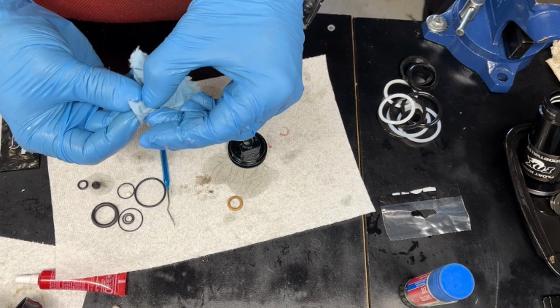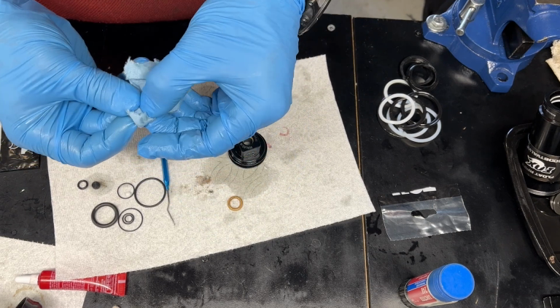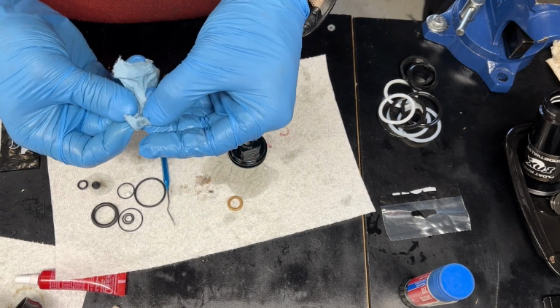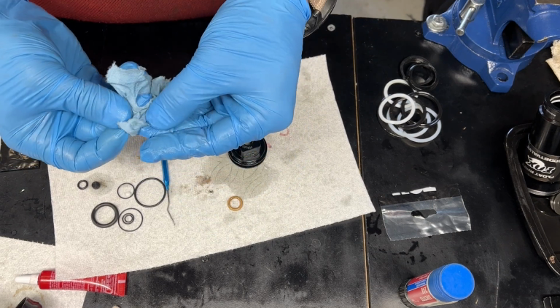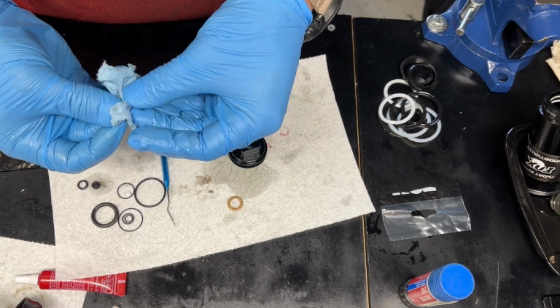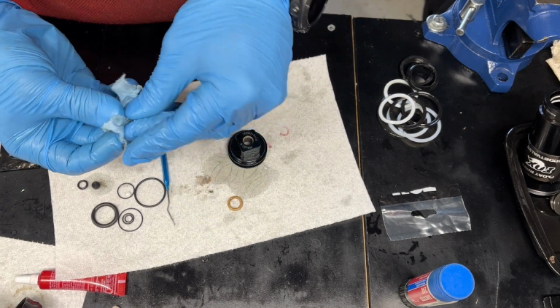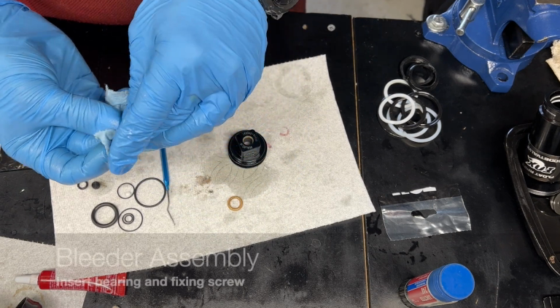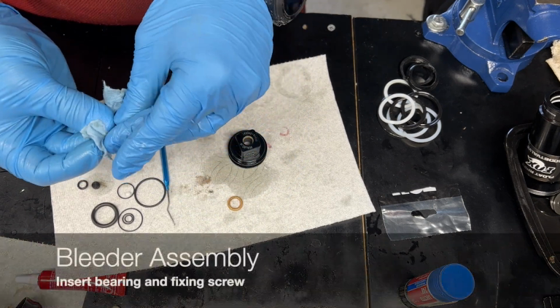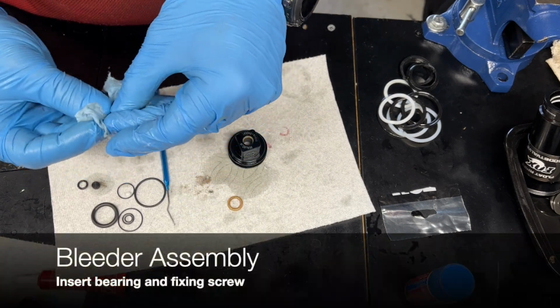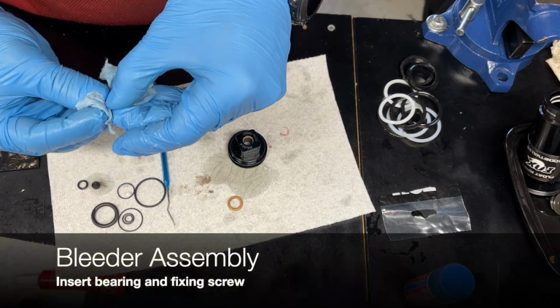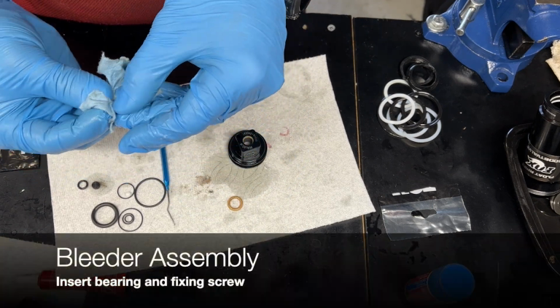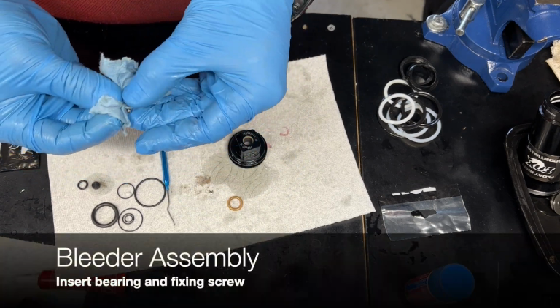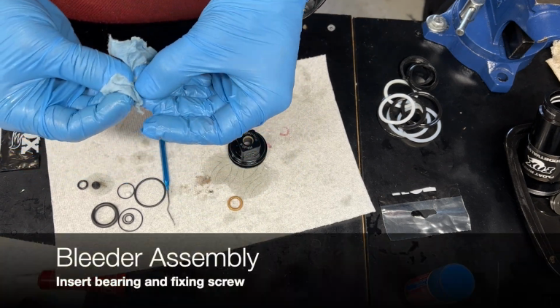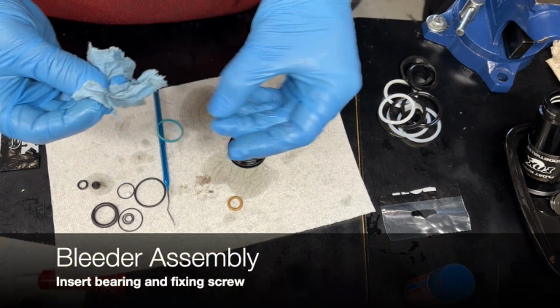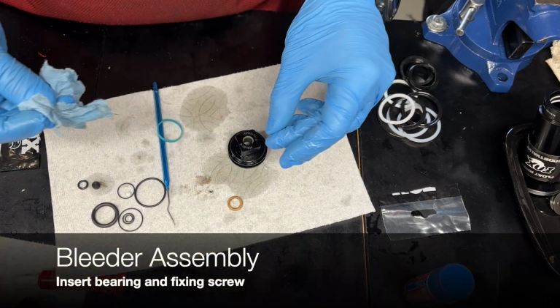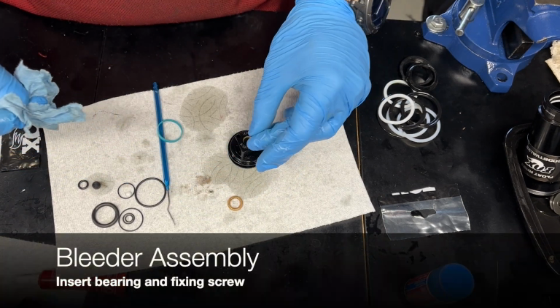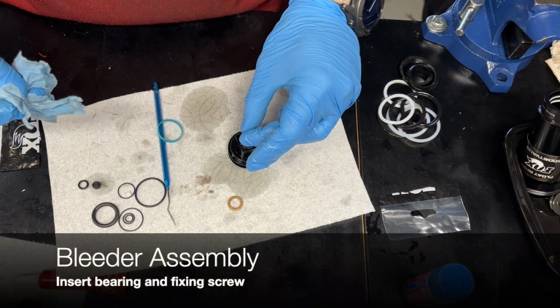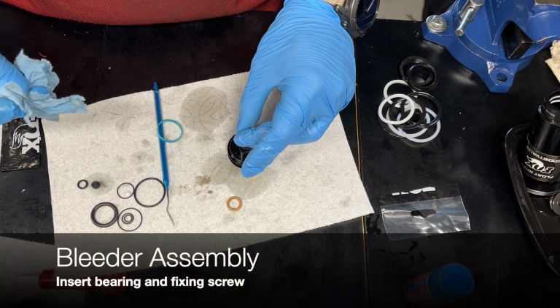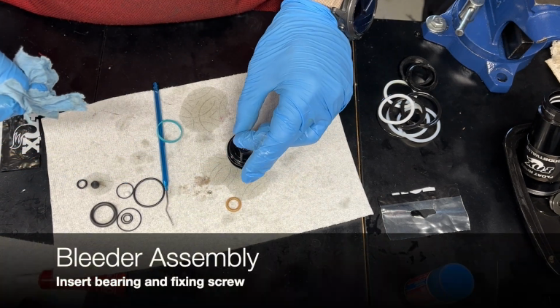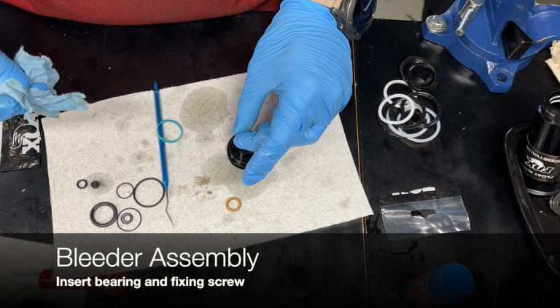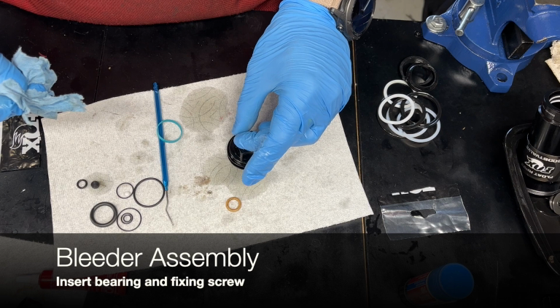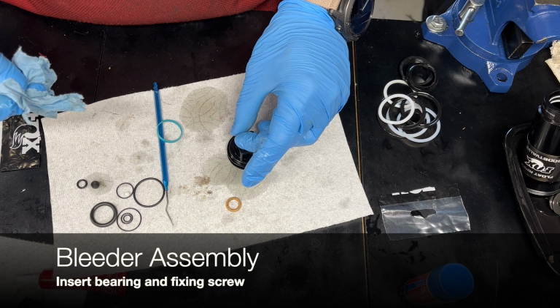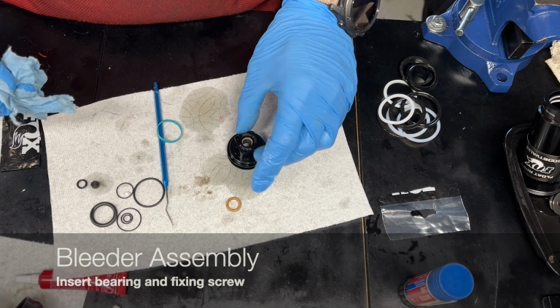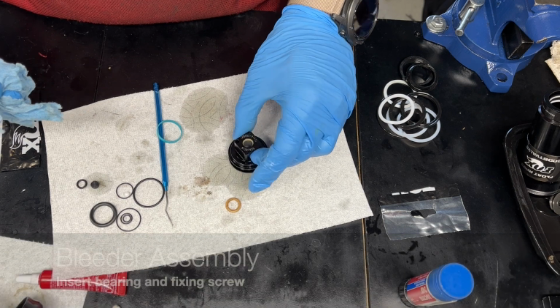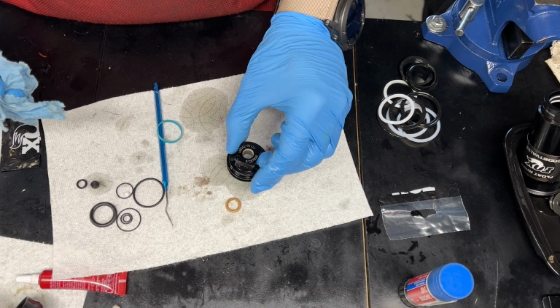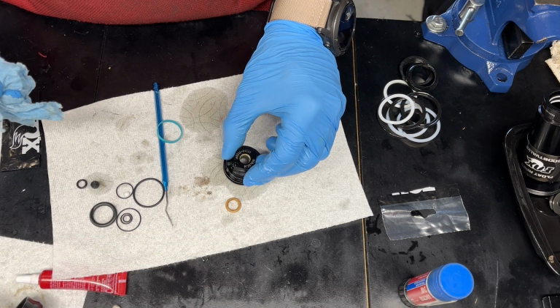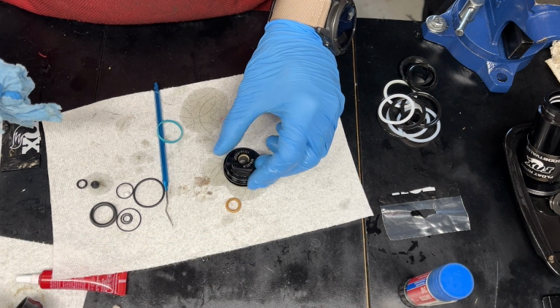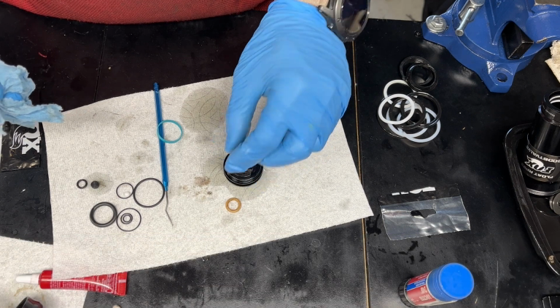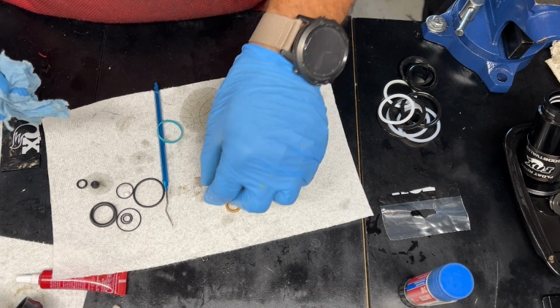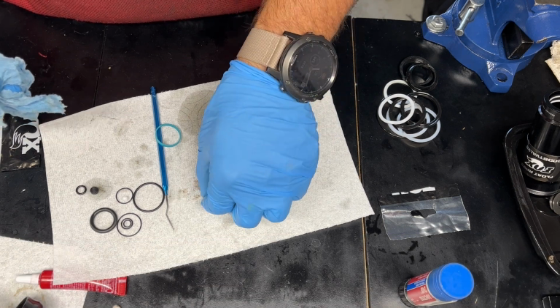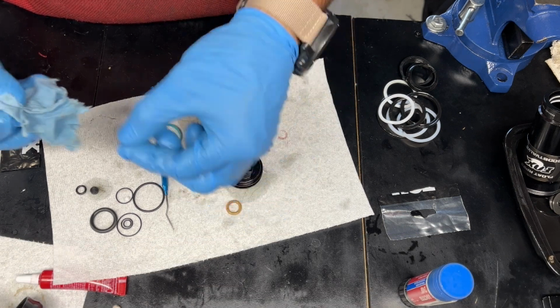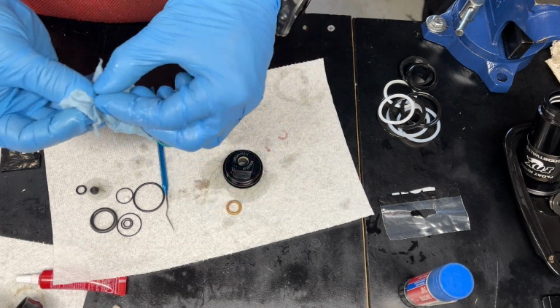For the bearing, which is part of the bleed valve, just stick that in there, then install the bleed valve retention screw.